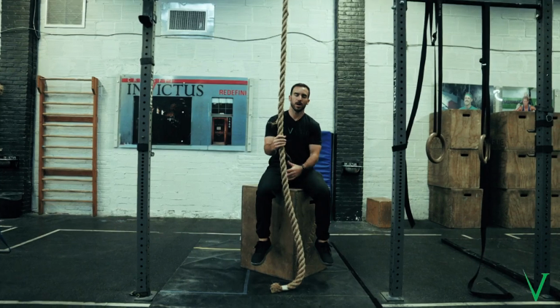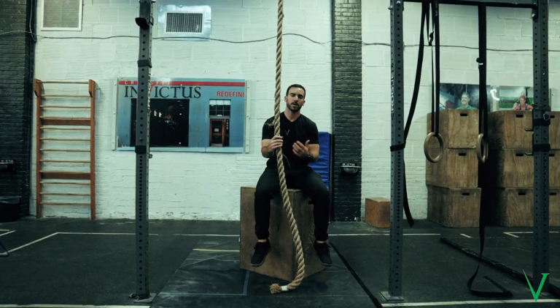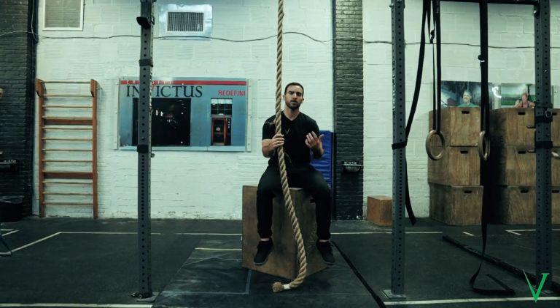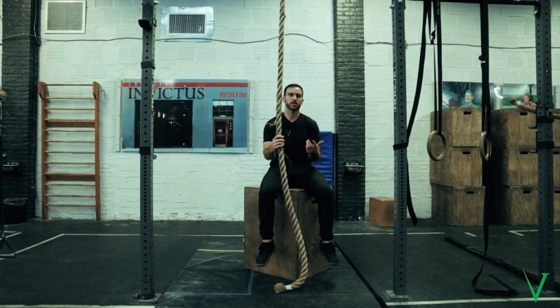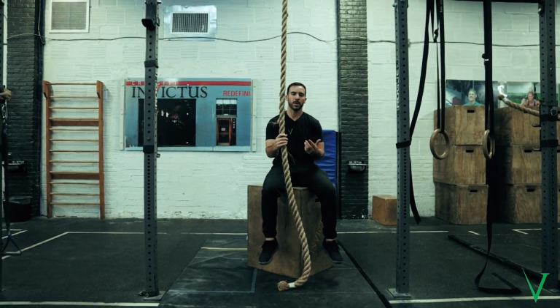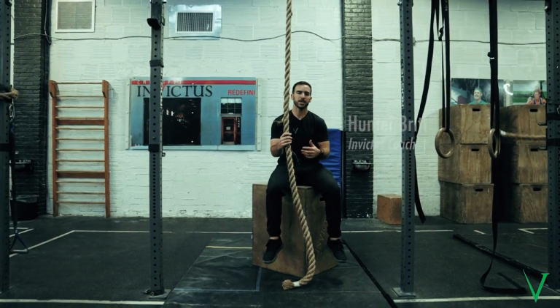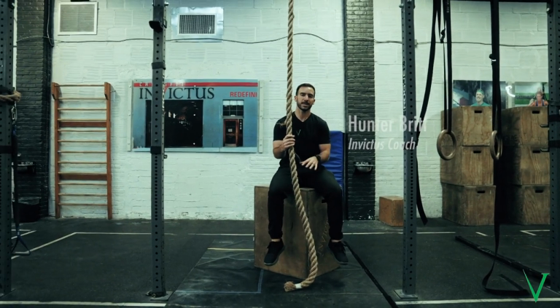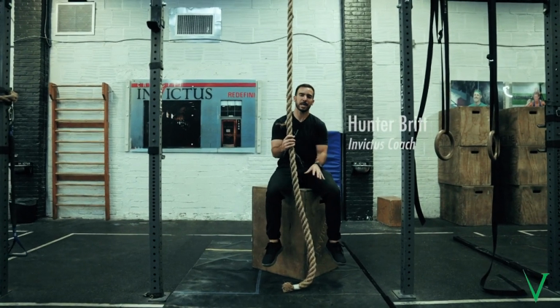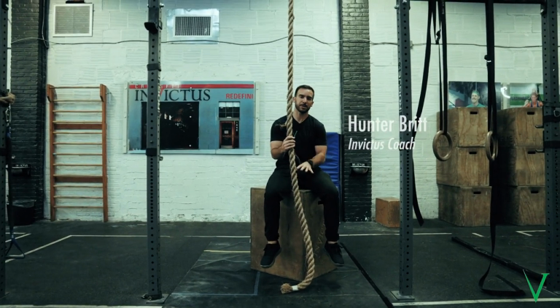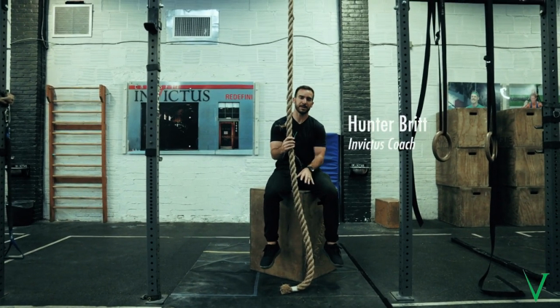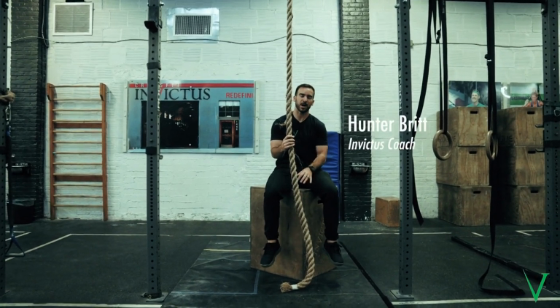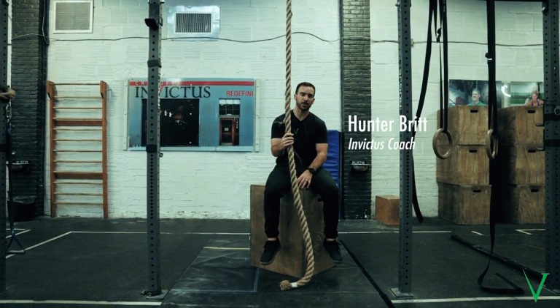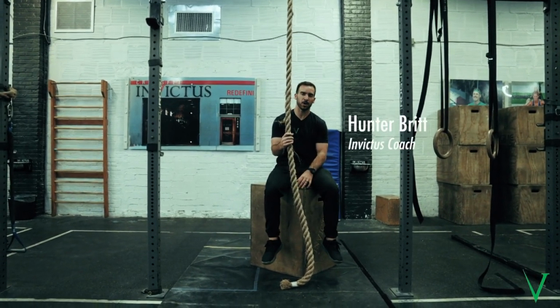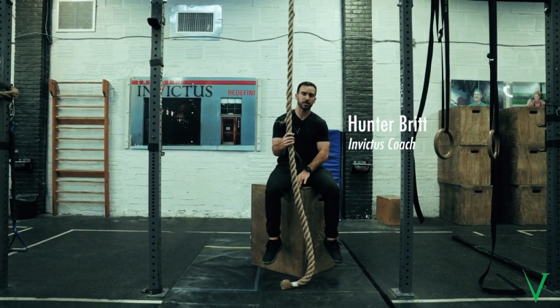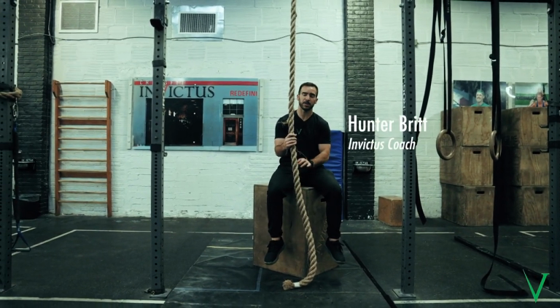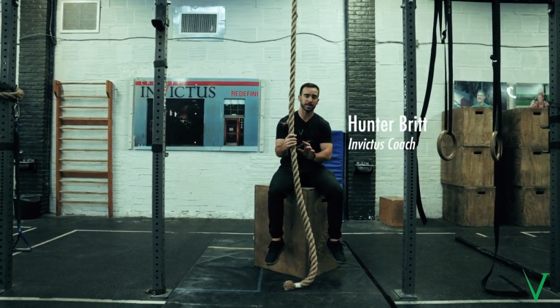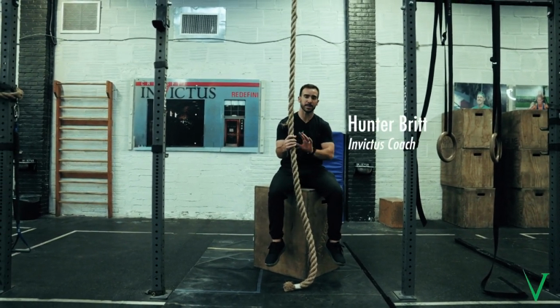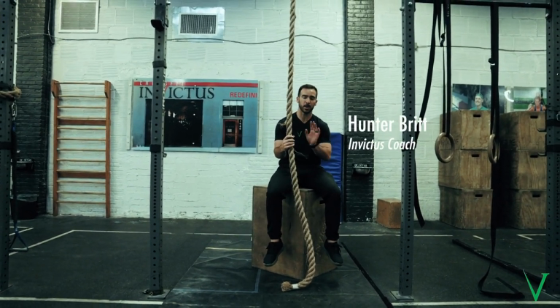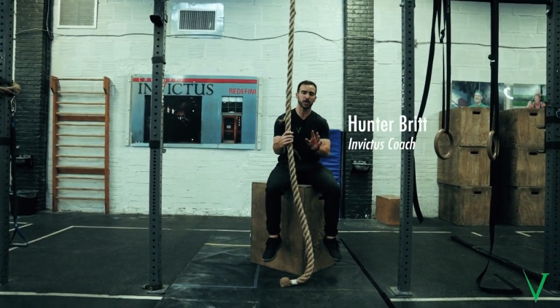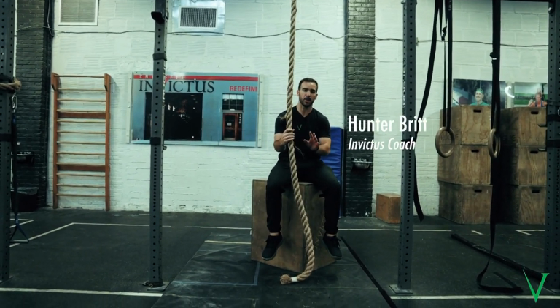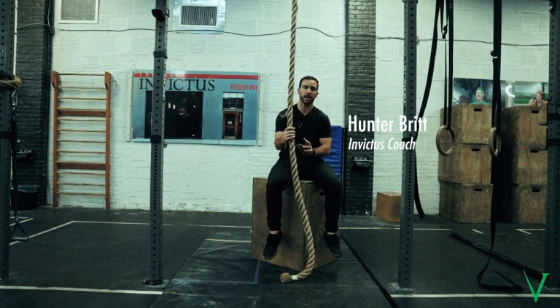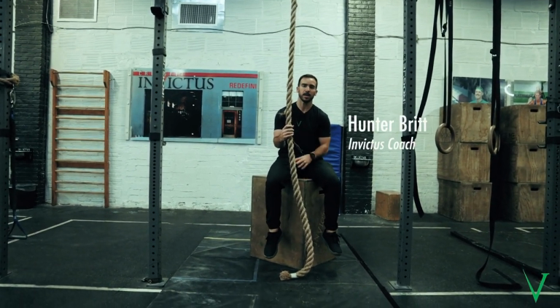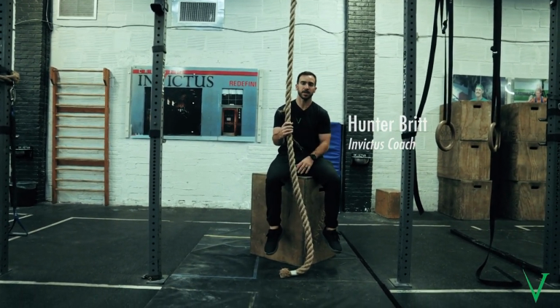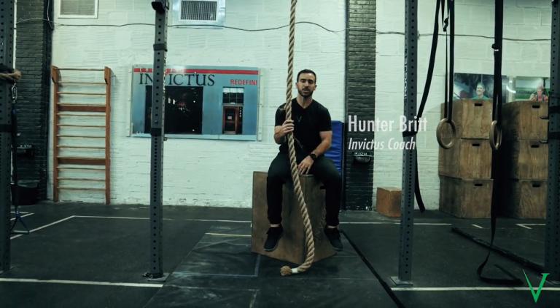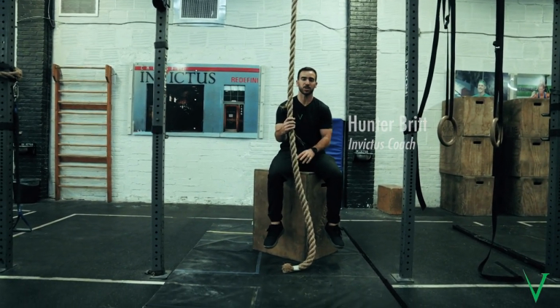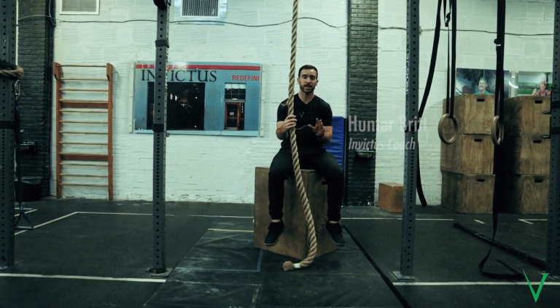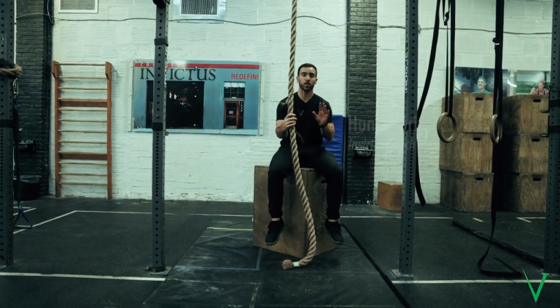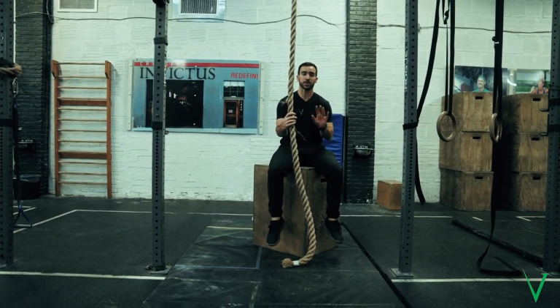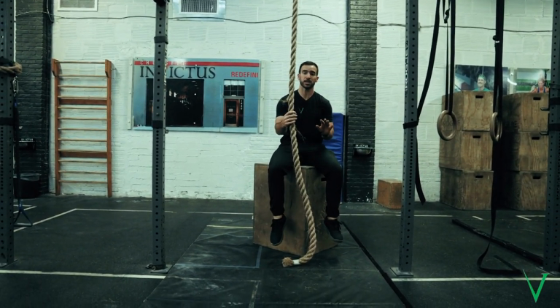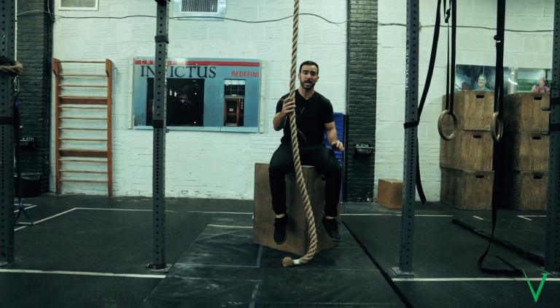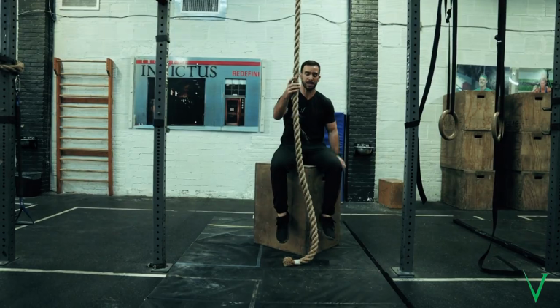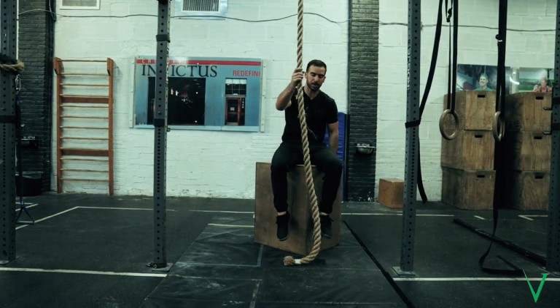There are multiple ways you can set up your feet on the rope. This isn't the only way — this is just the way that works for a lot of people.